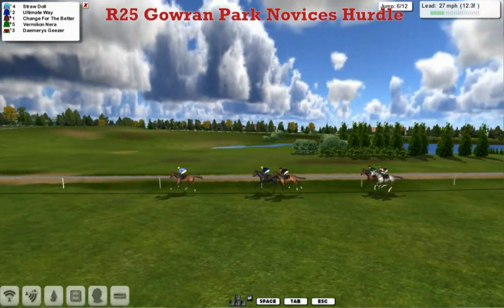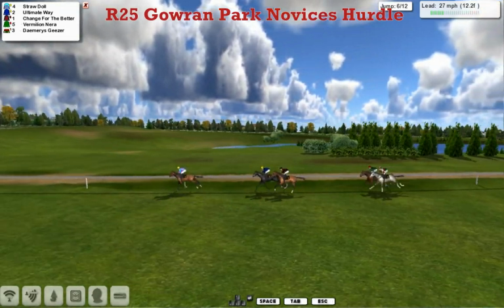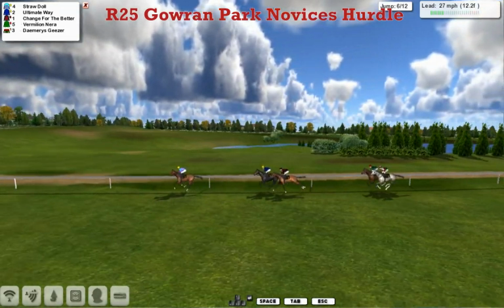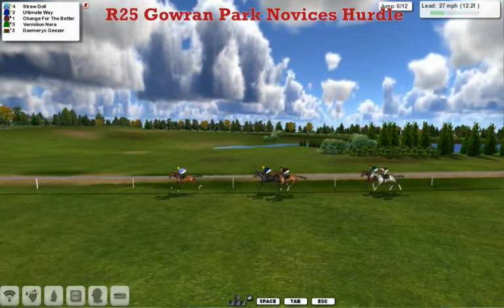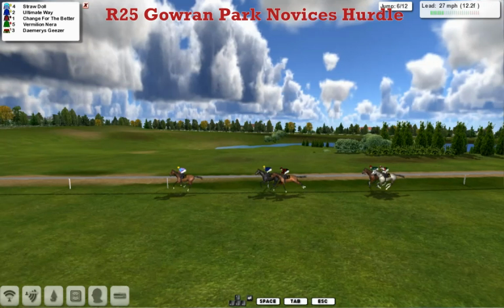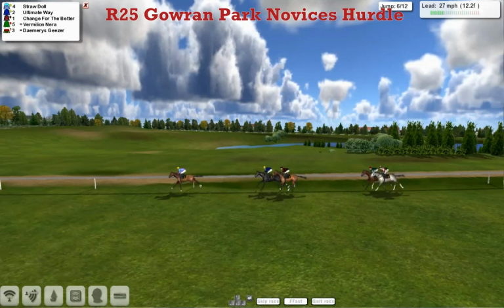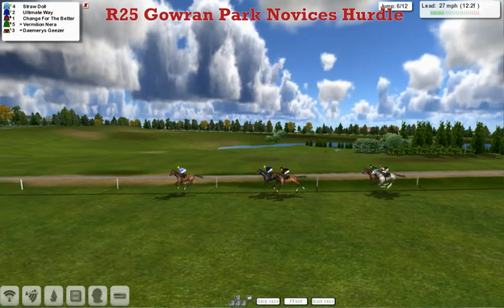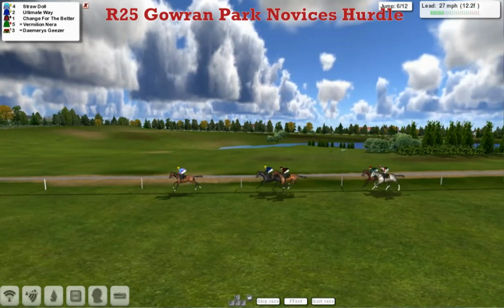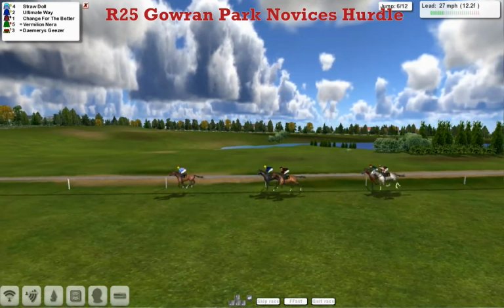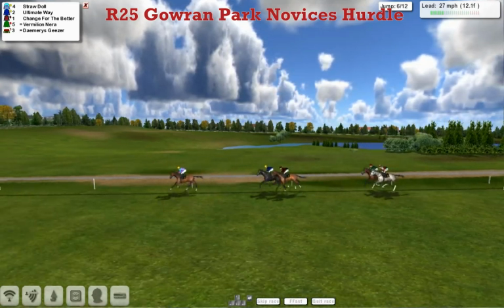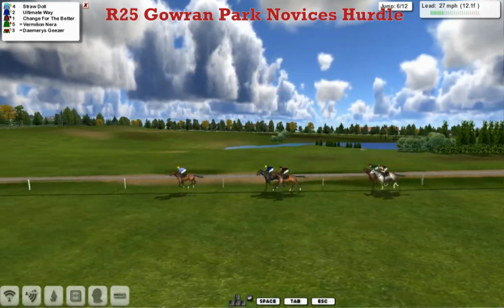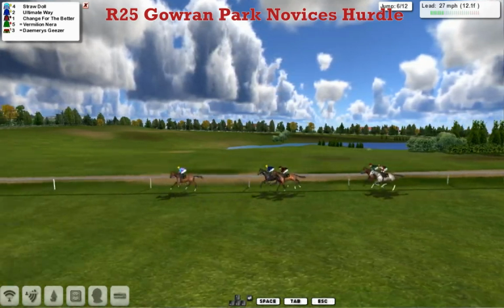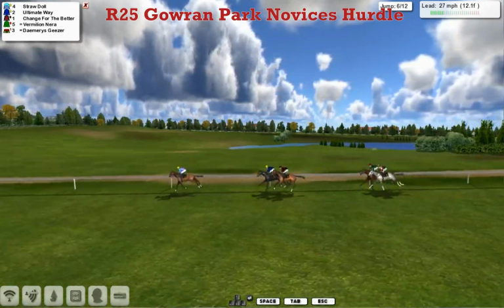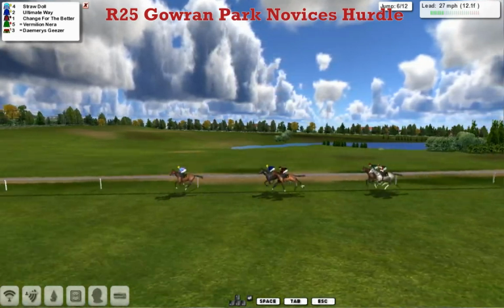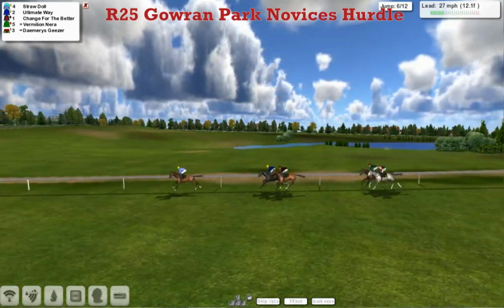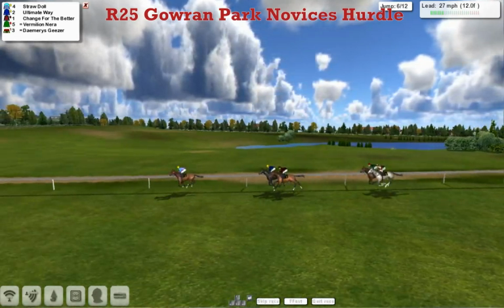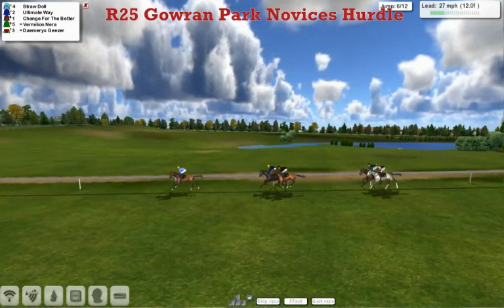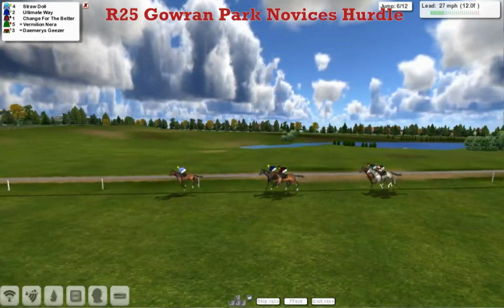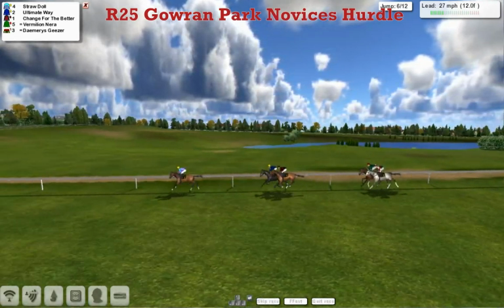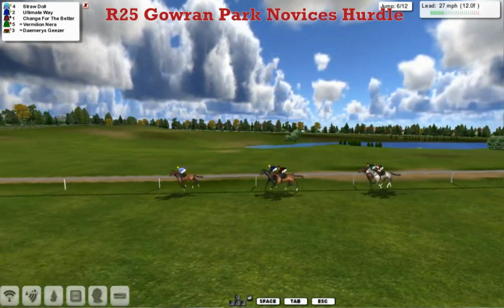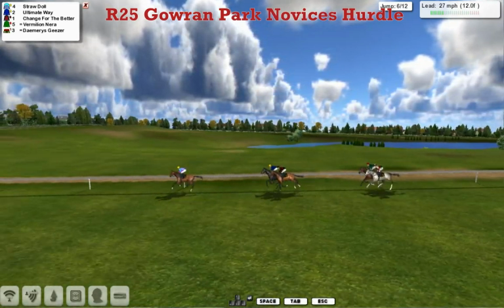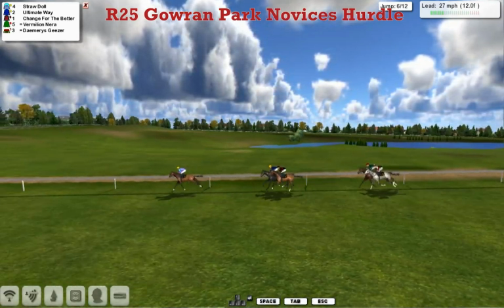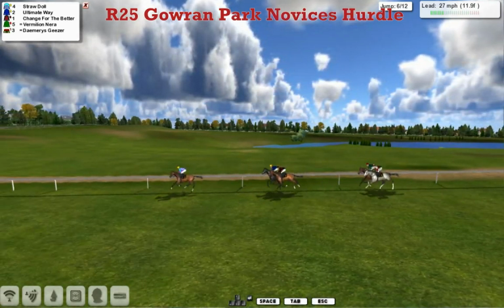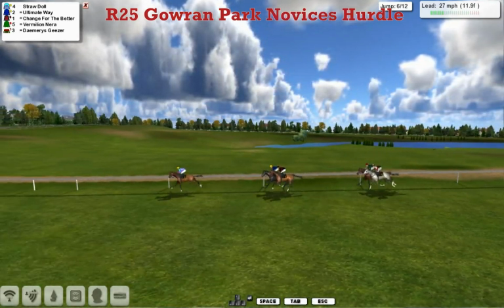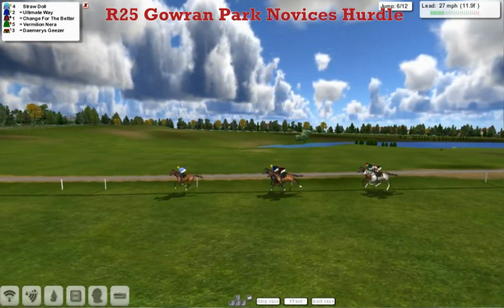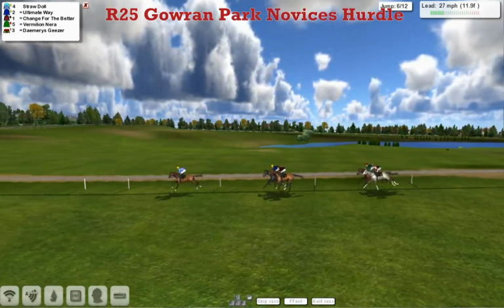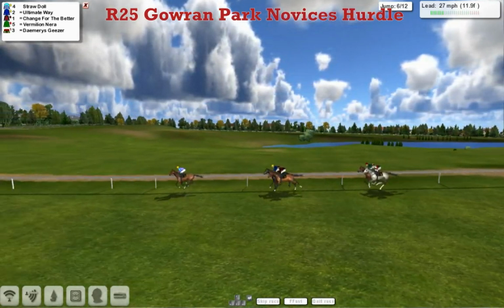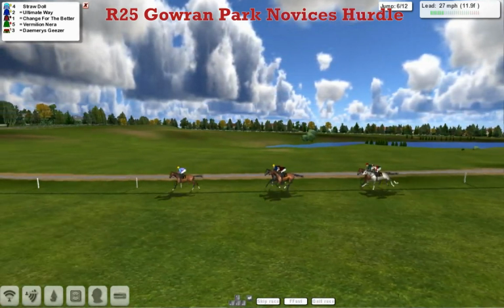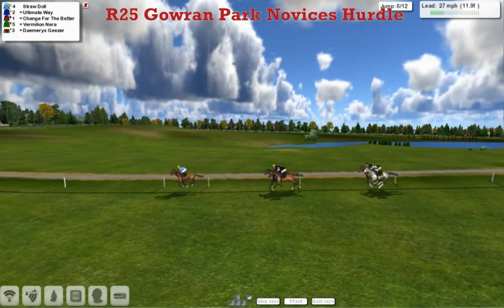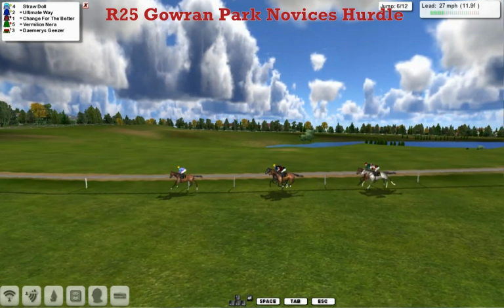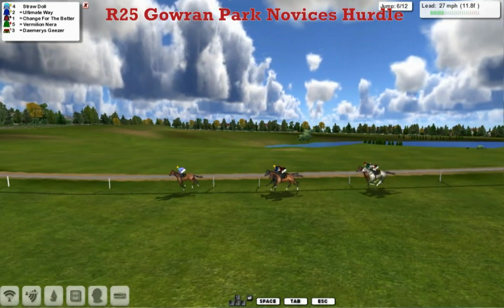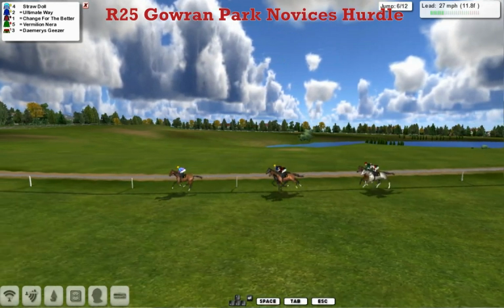Straw Doll in the lead, Ultimate Way in second, Change for the Better third.